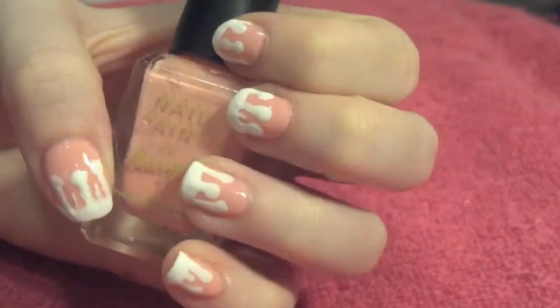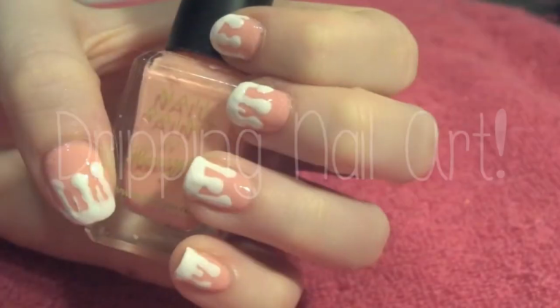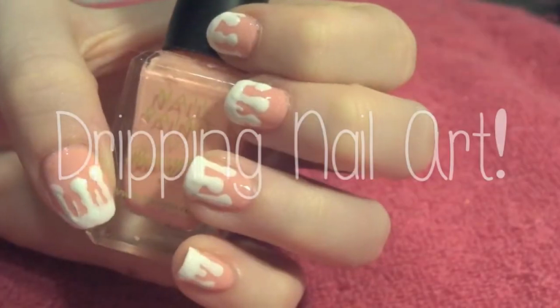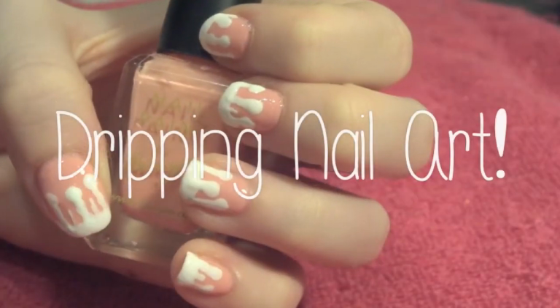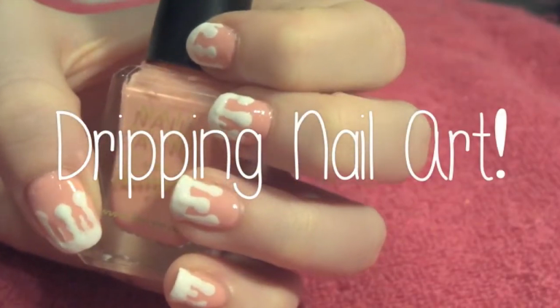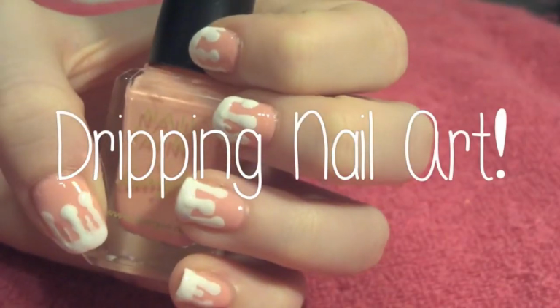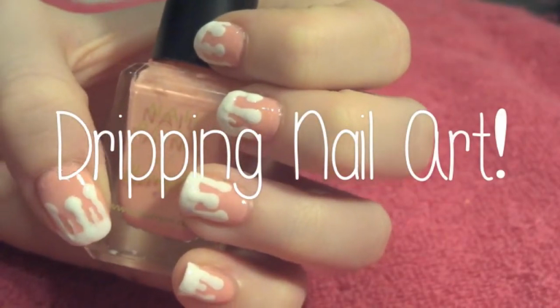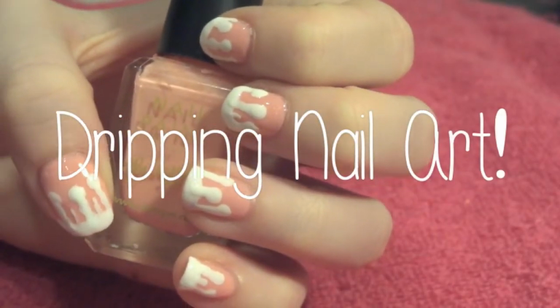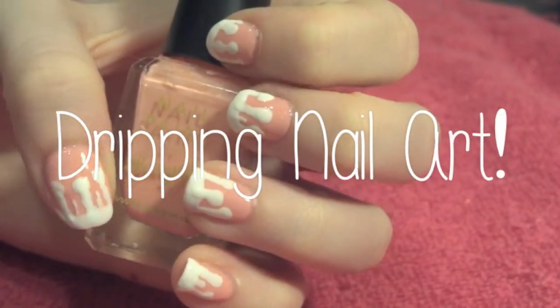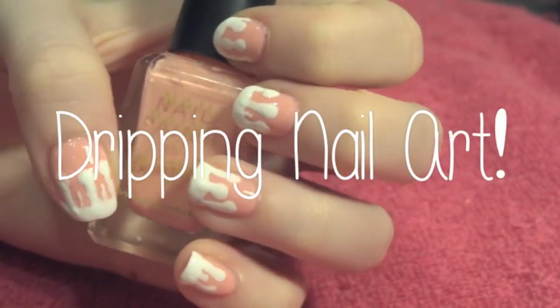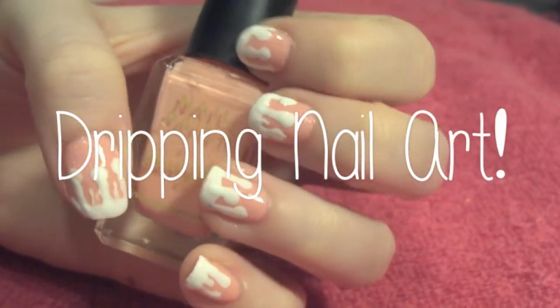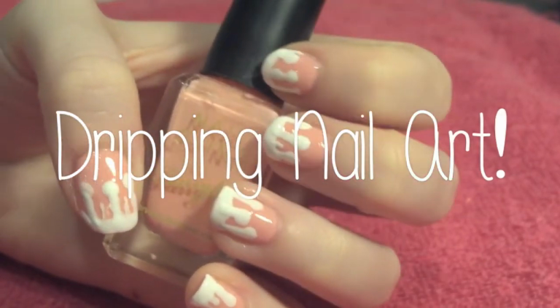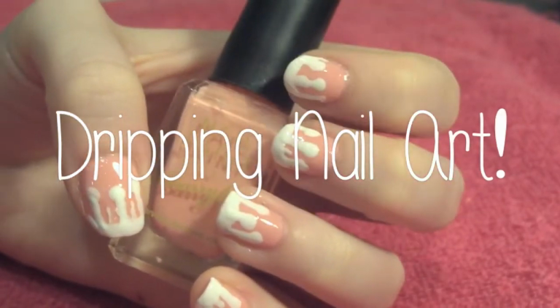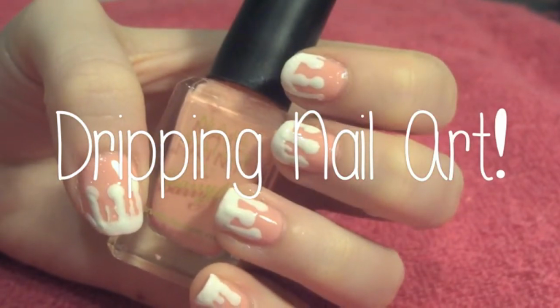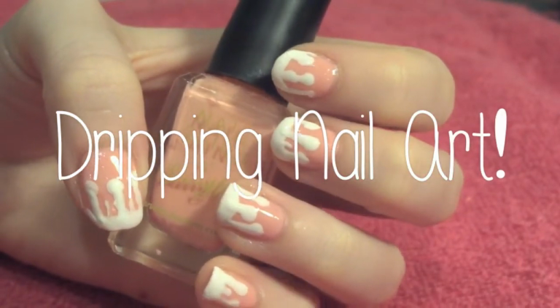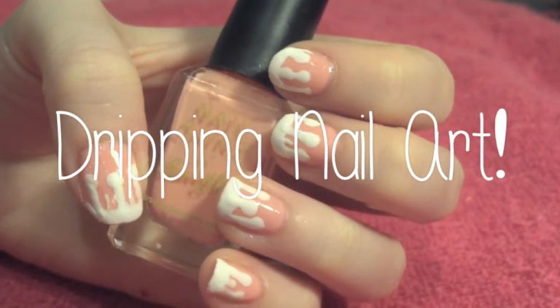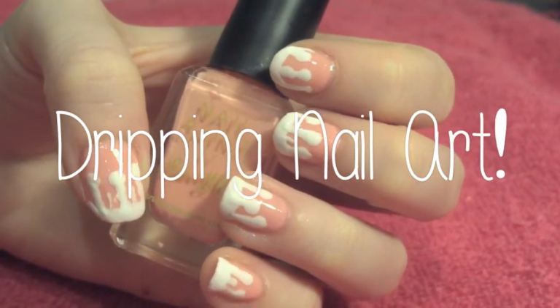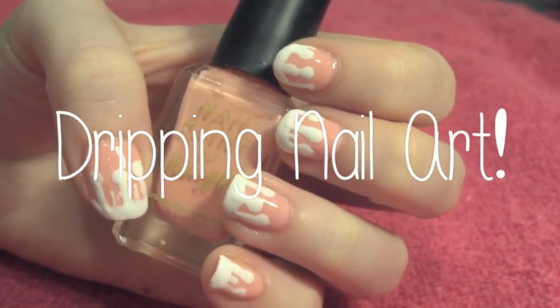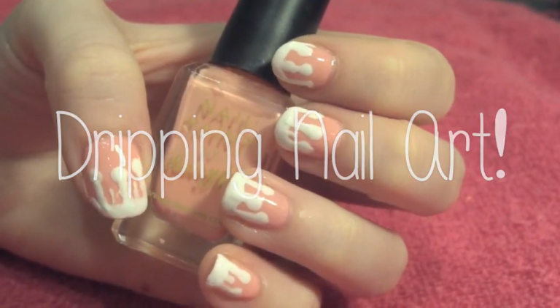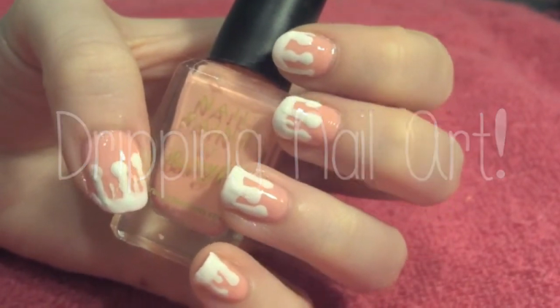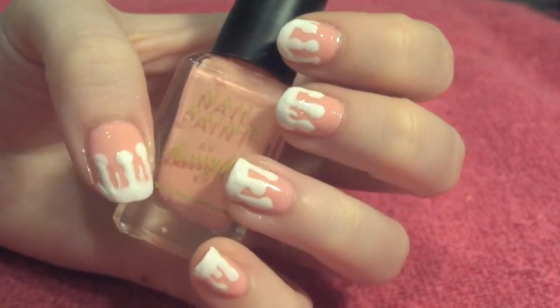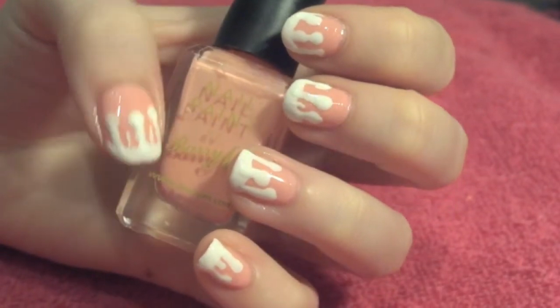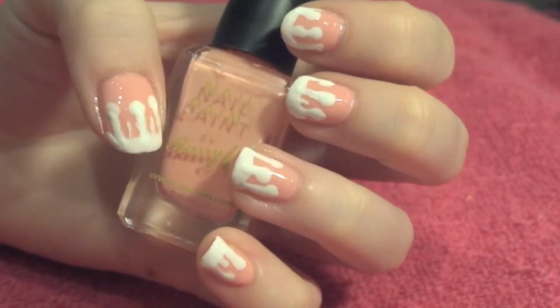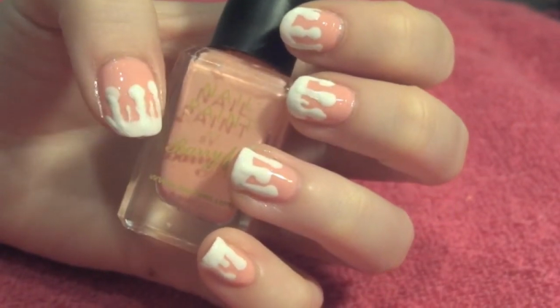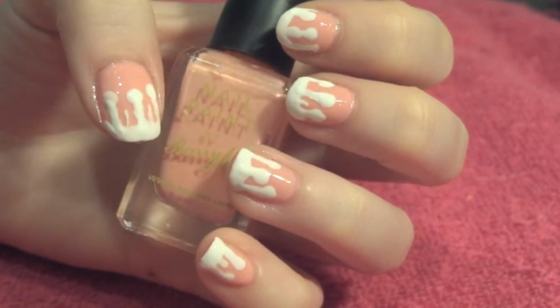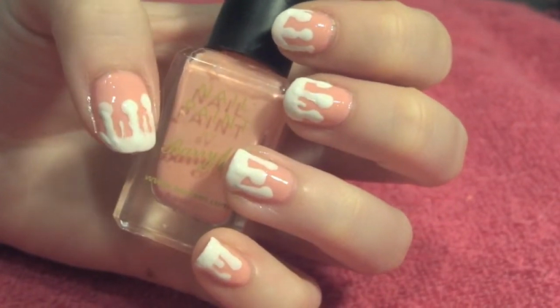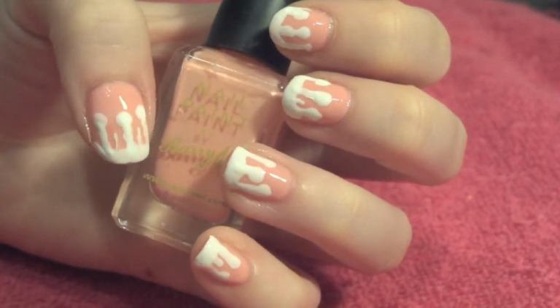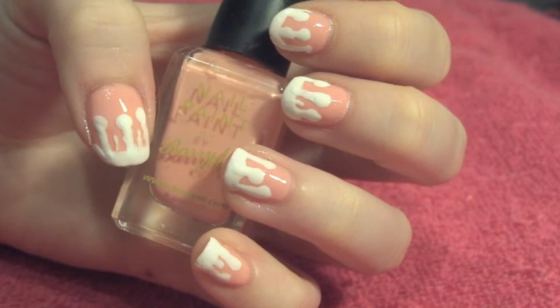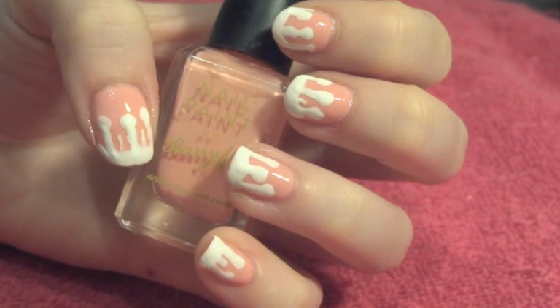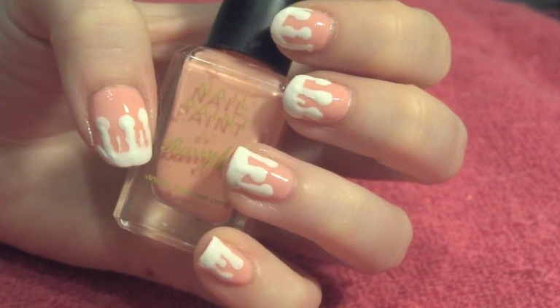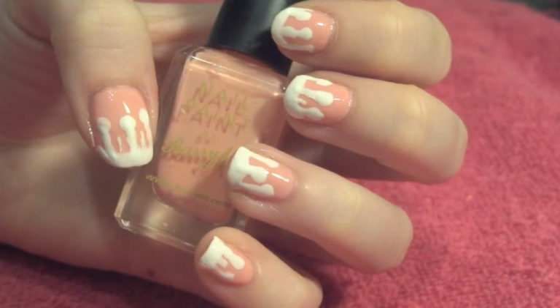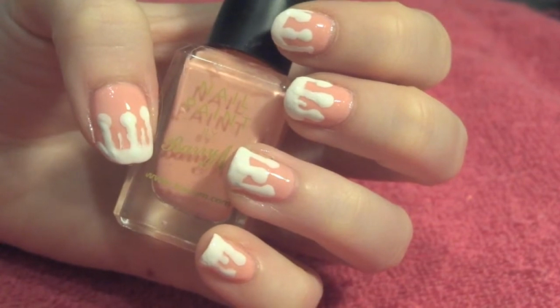Hello my lovelies! Today I have this tutorial for this dripping effect nail art. I really hope you enjoy!